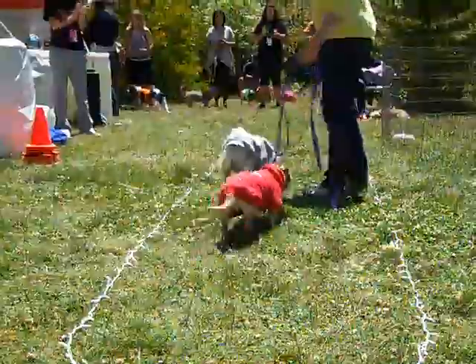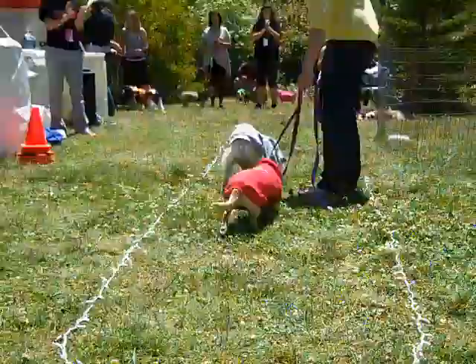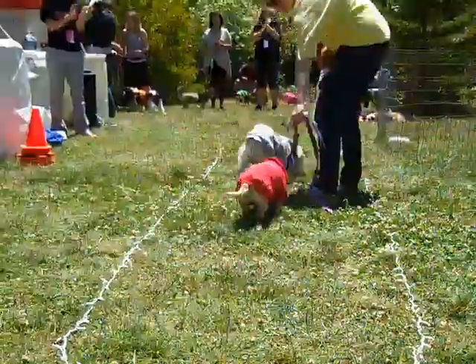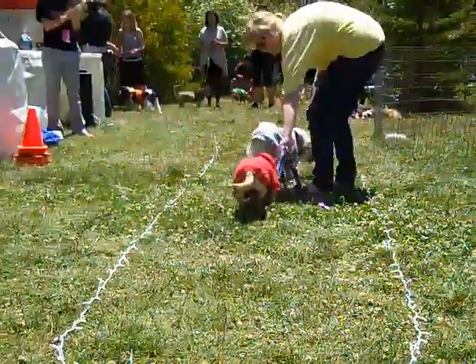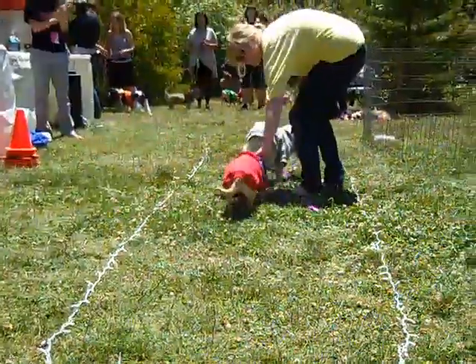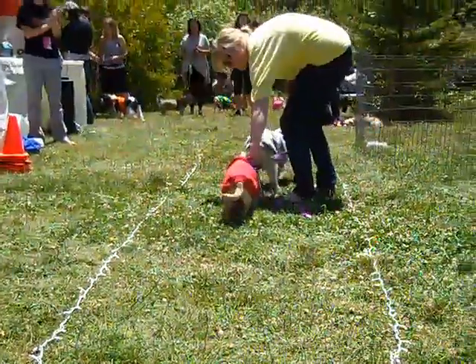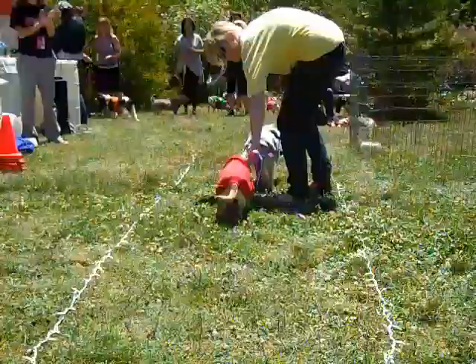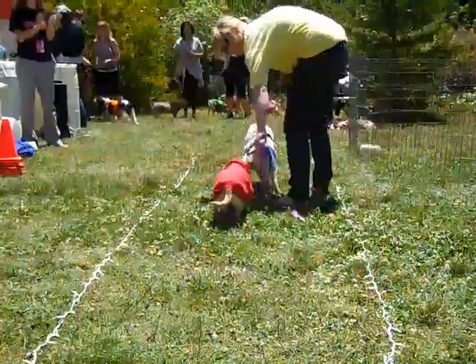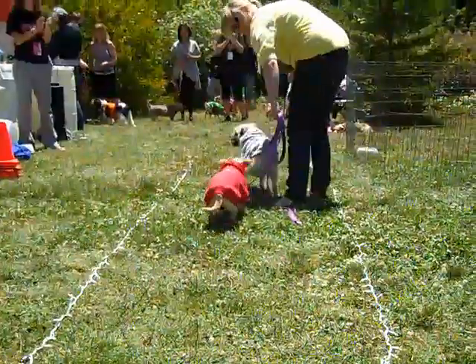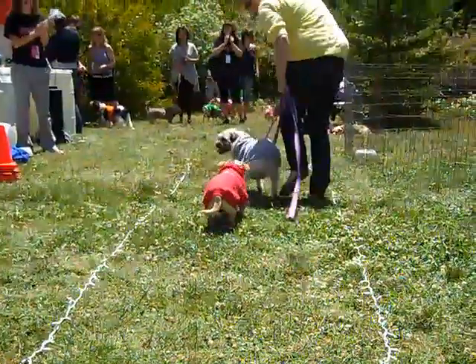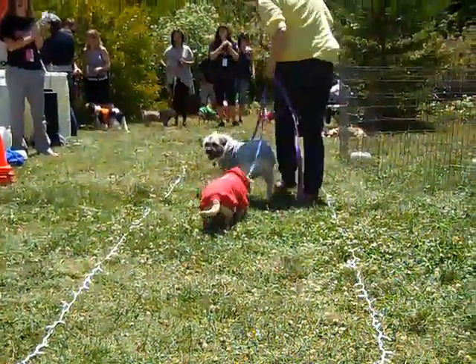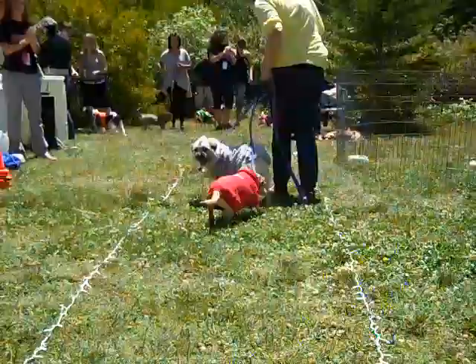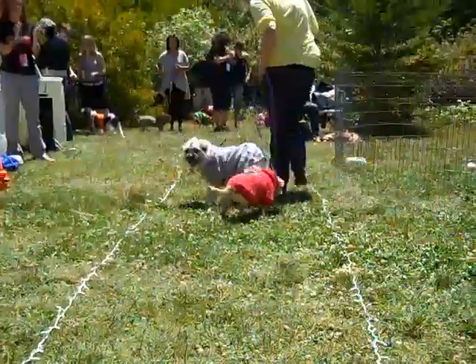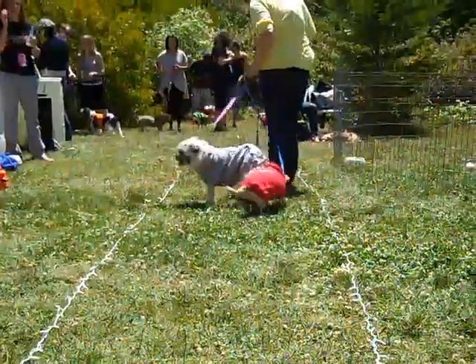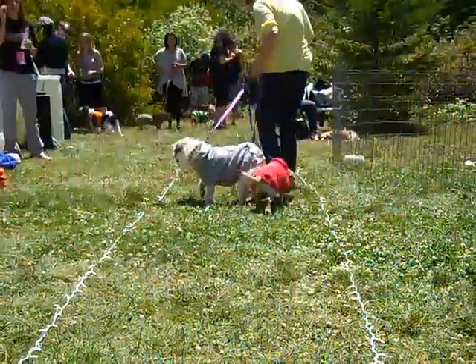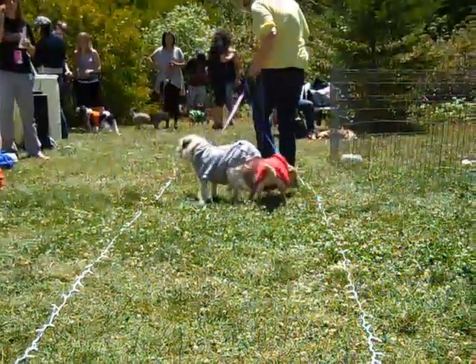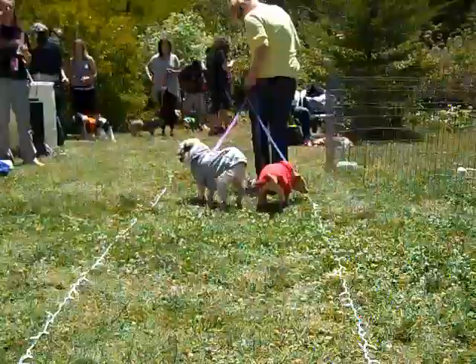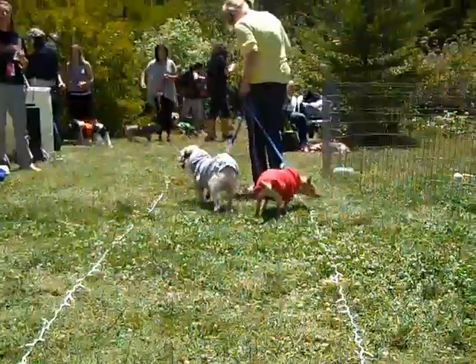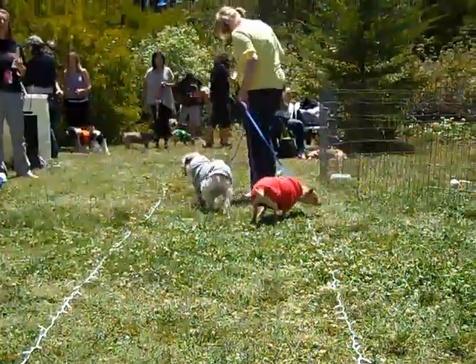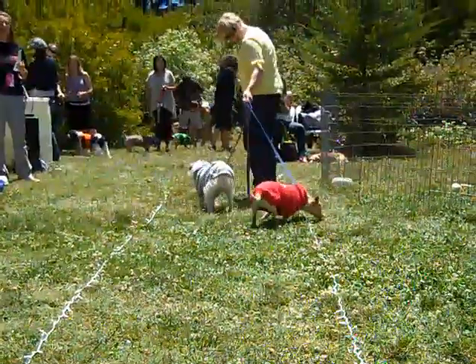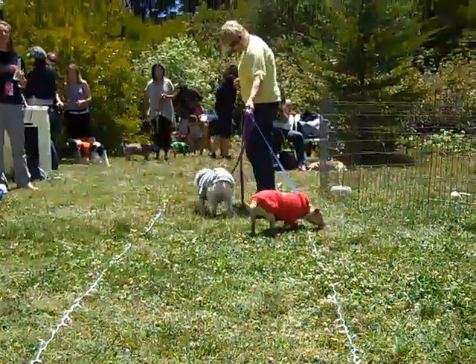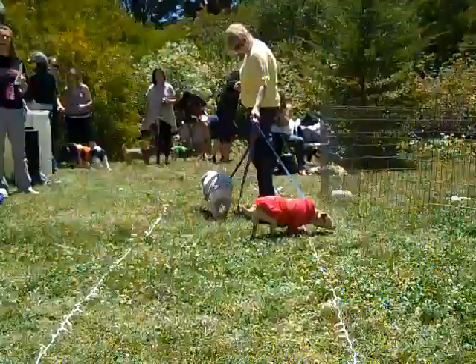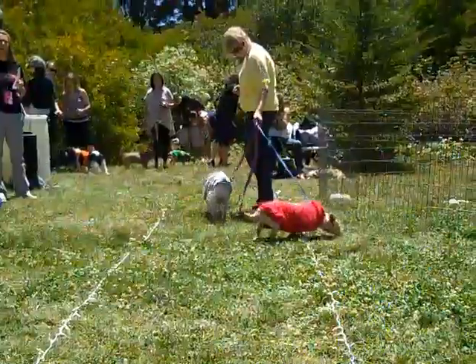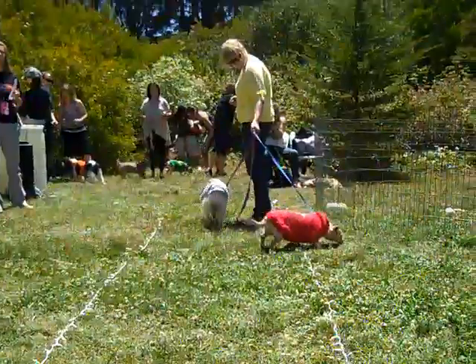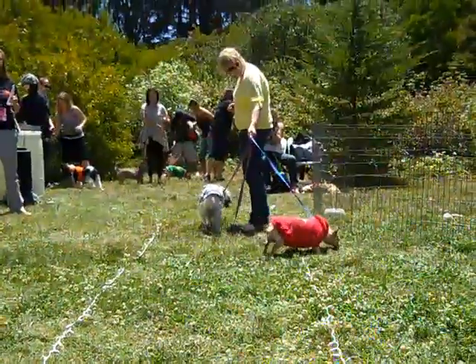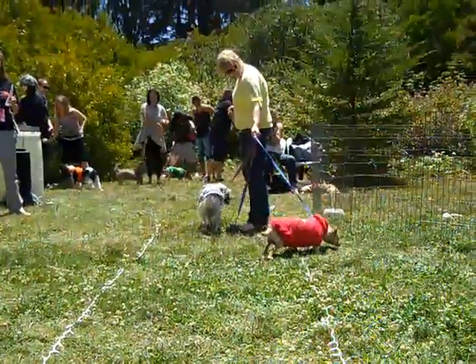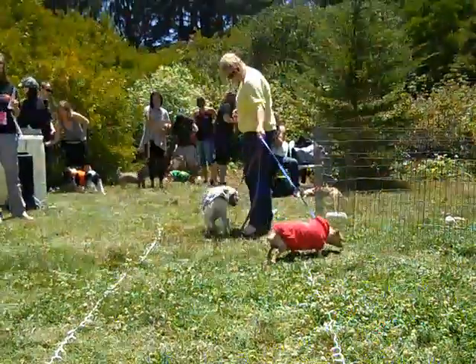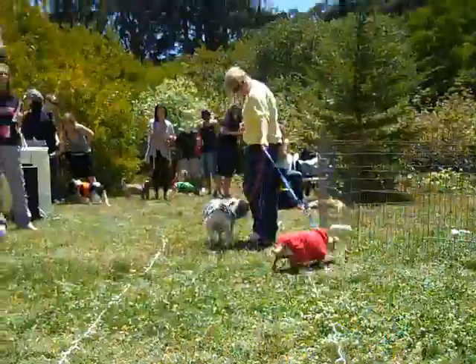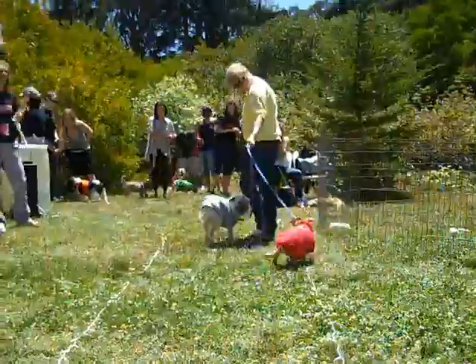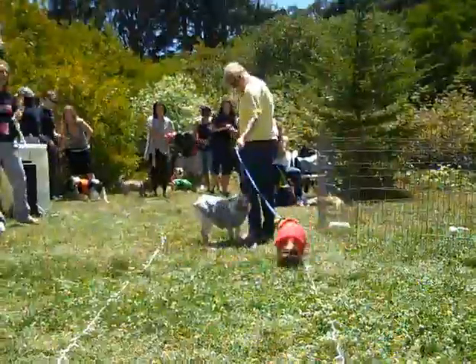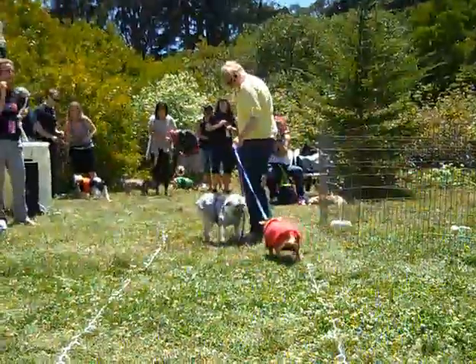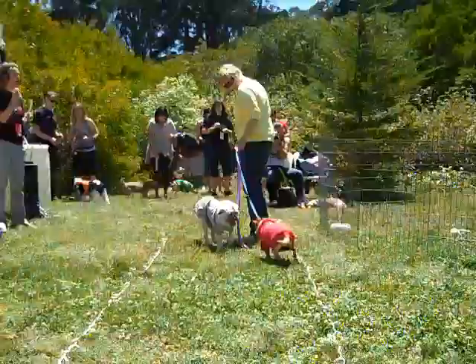Give them a round of applause! And again, they're available for adoption — you can't say no to those faces.